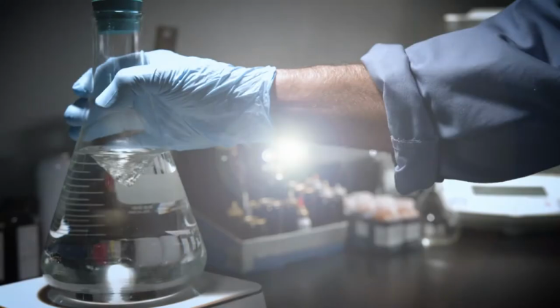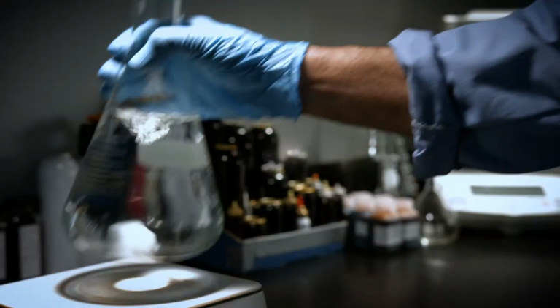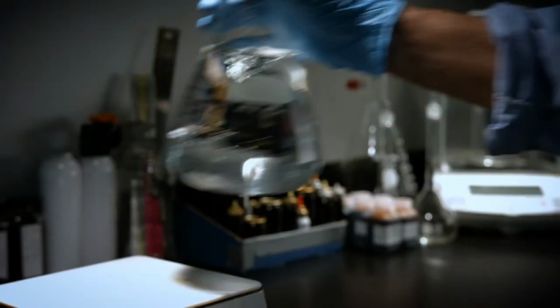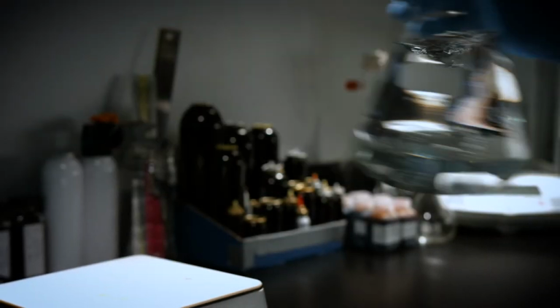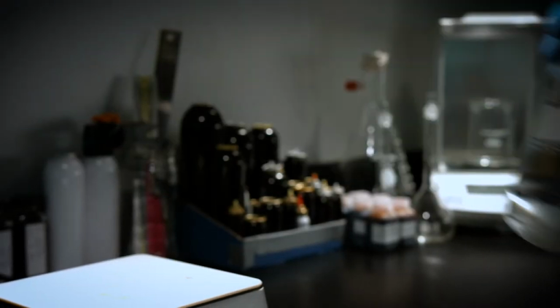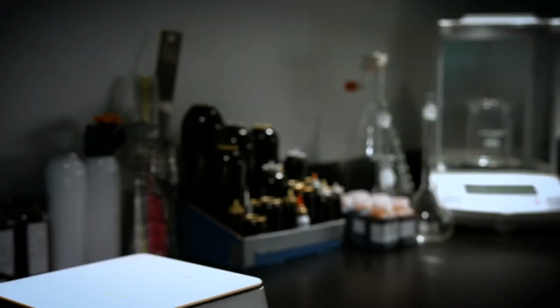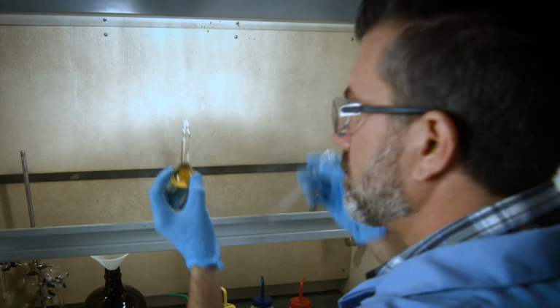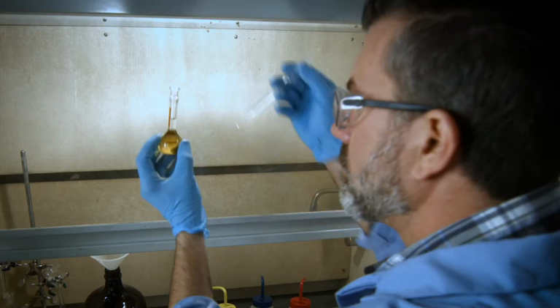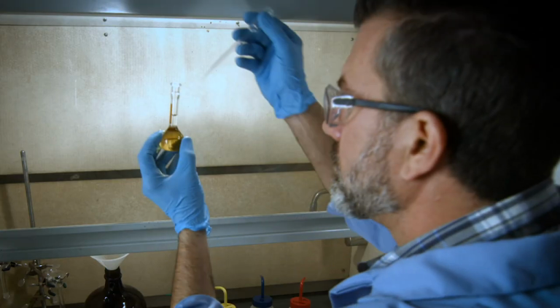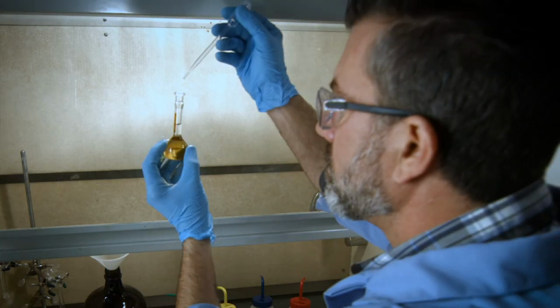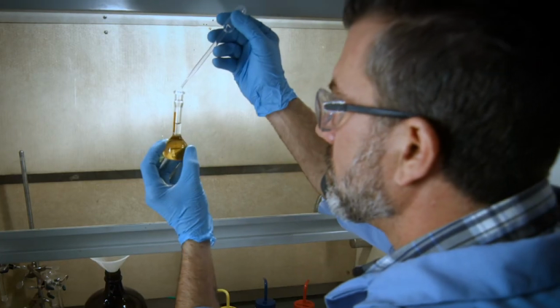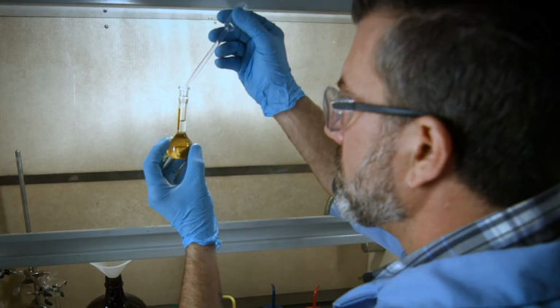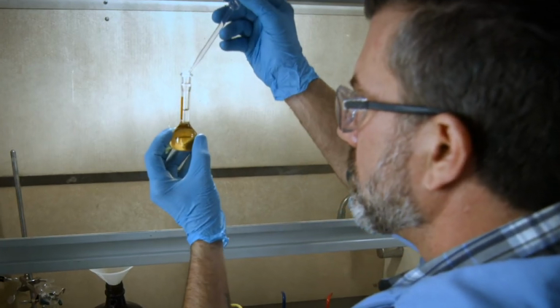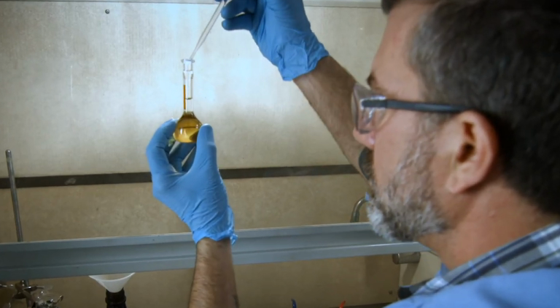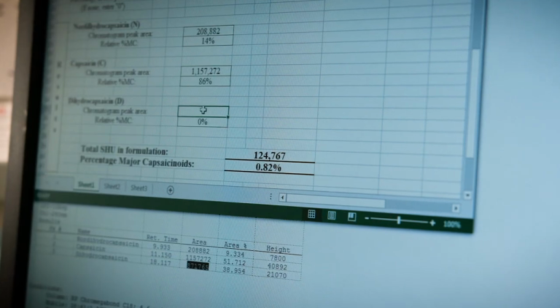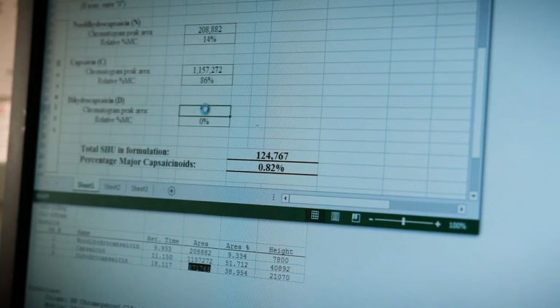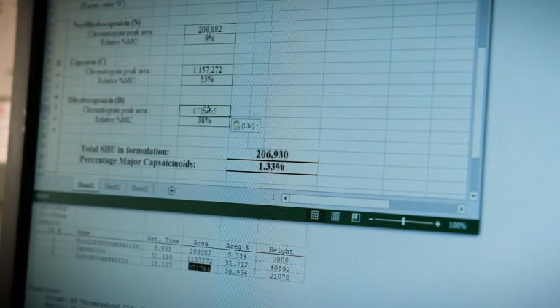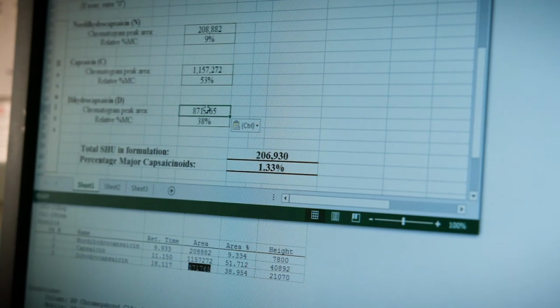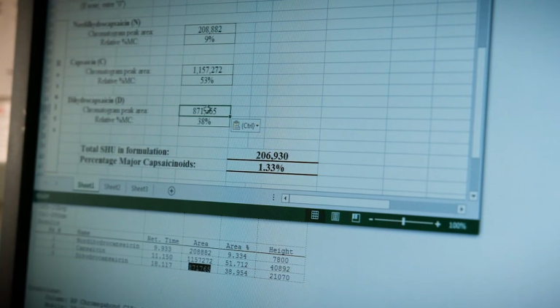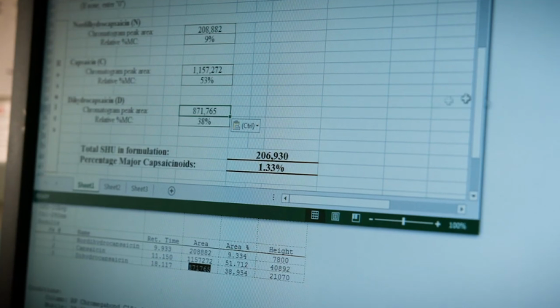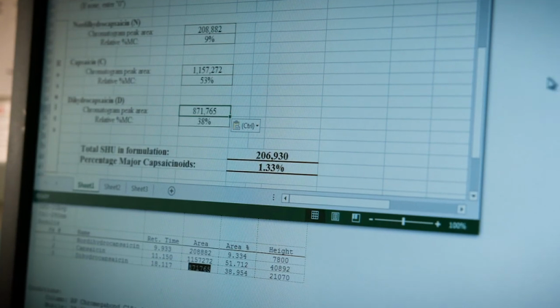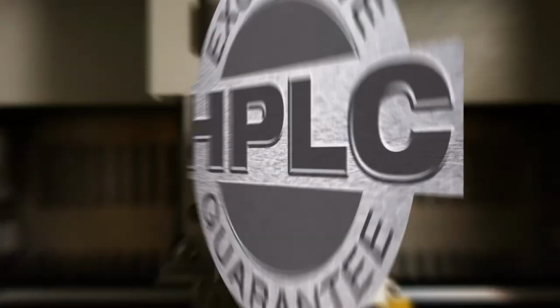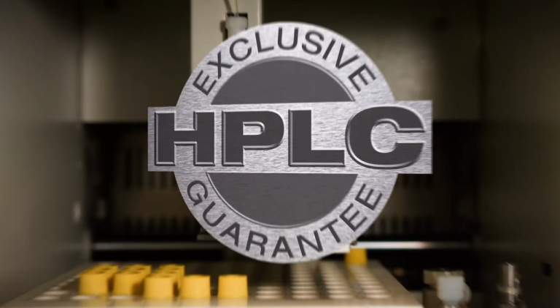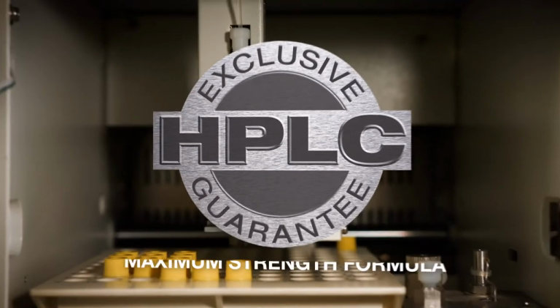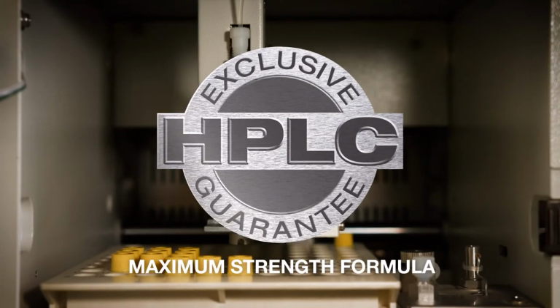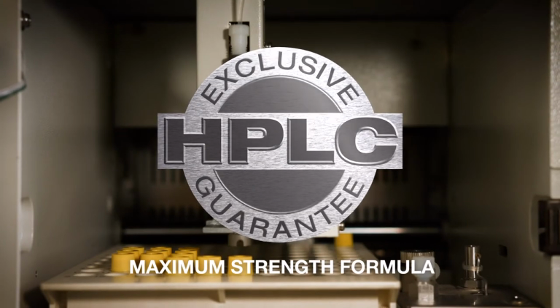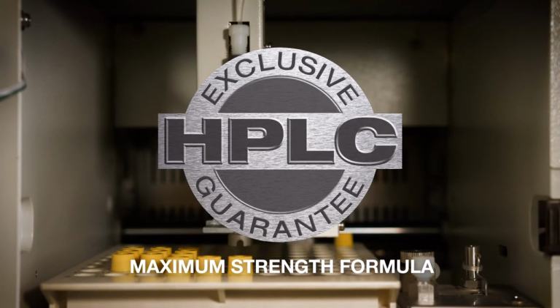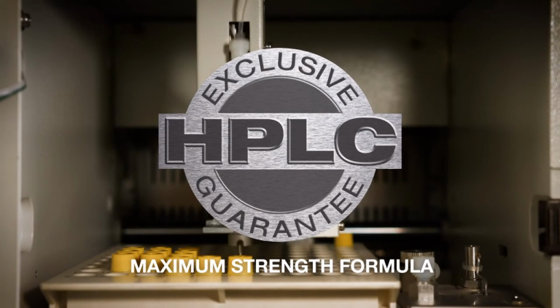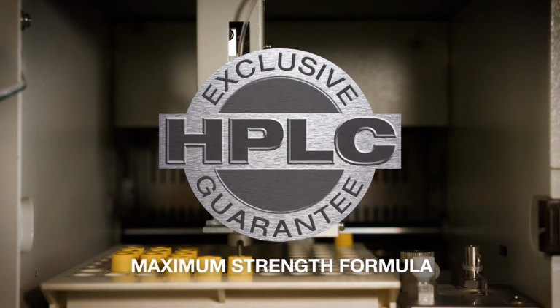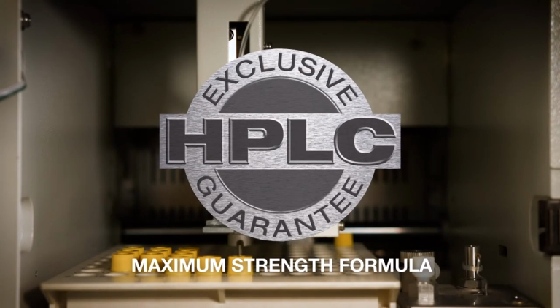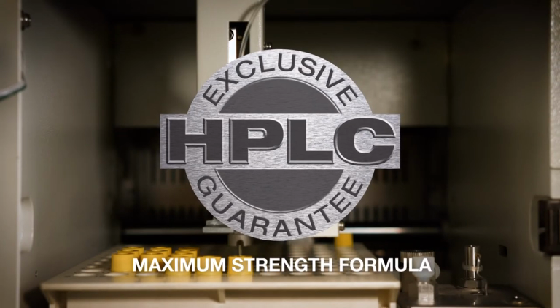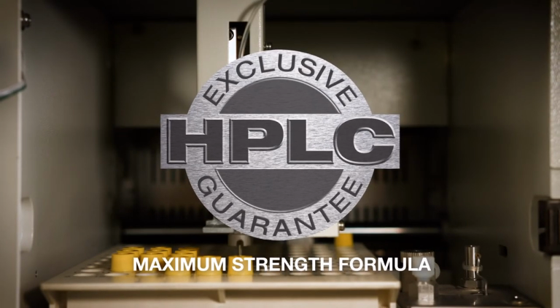And with an industry-exclusive in-house testing lab, Sabre guarantees its maximum strength formula on every product.